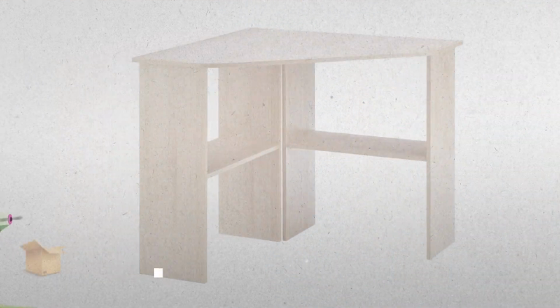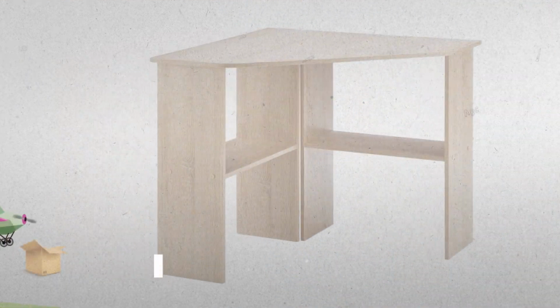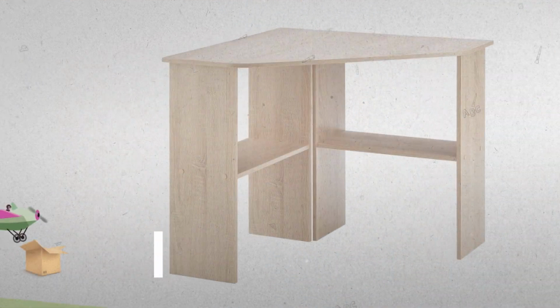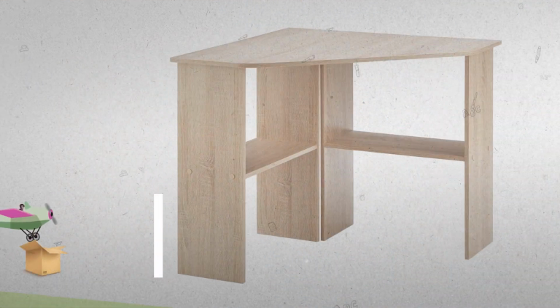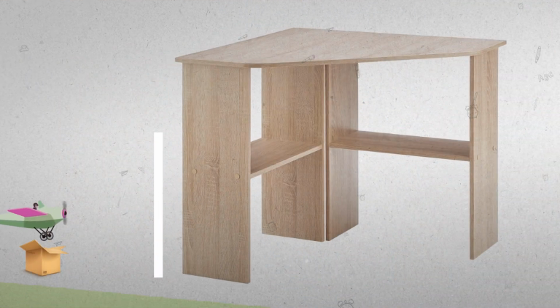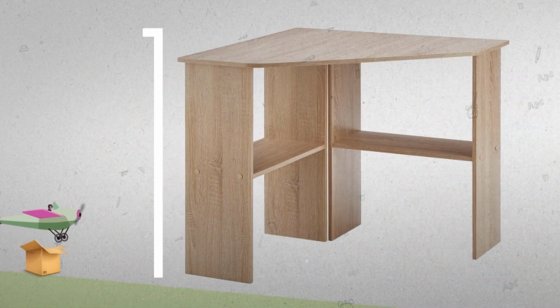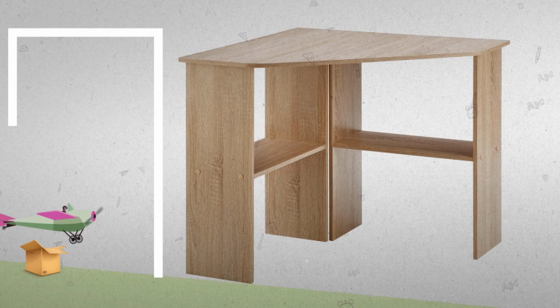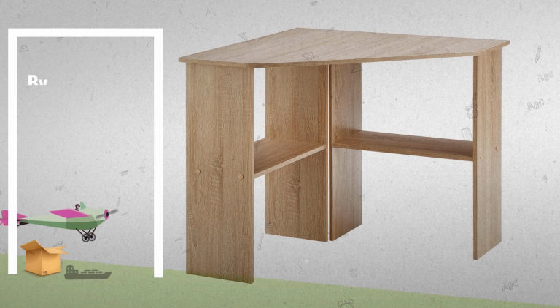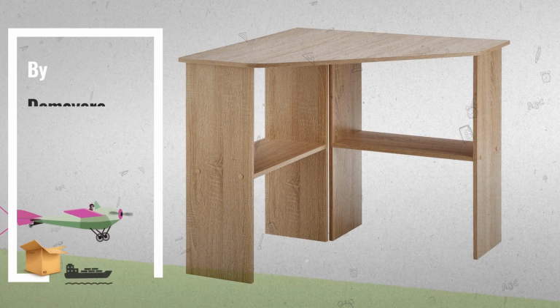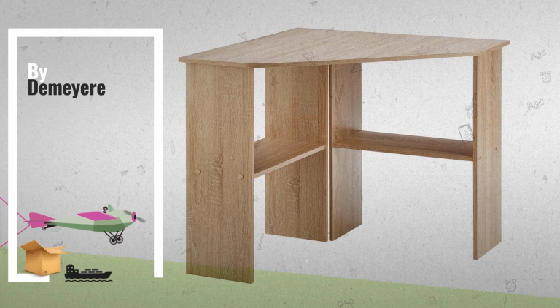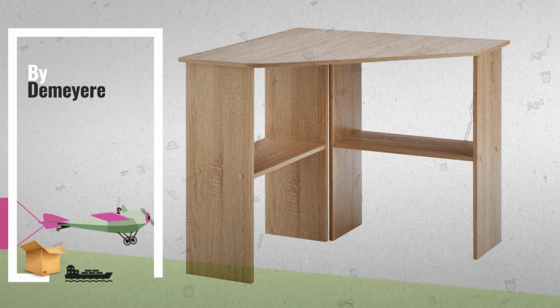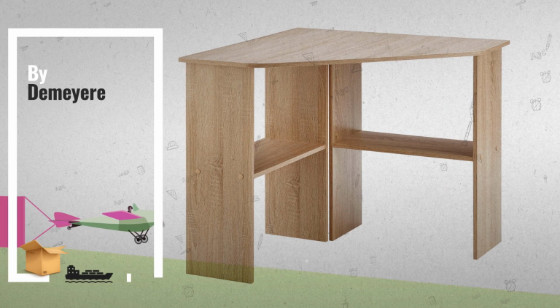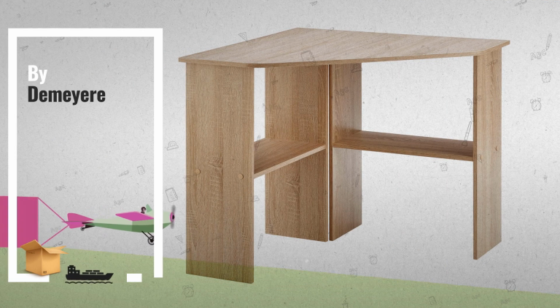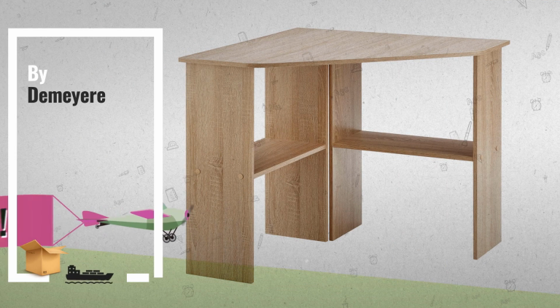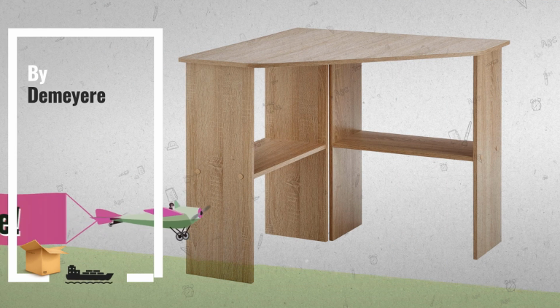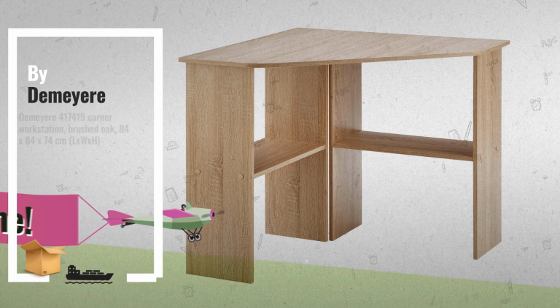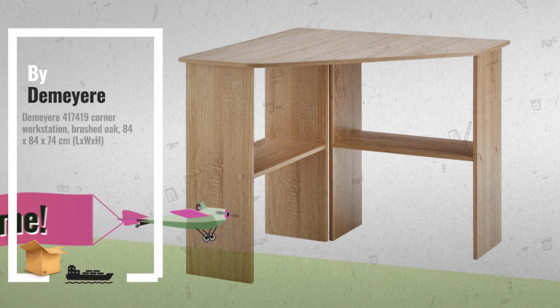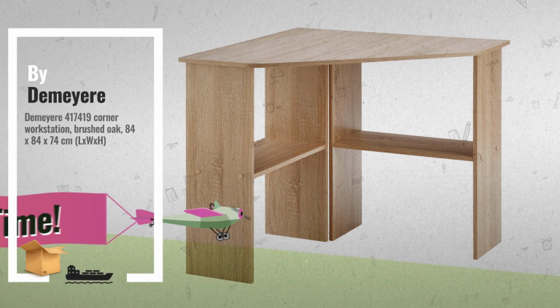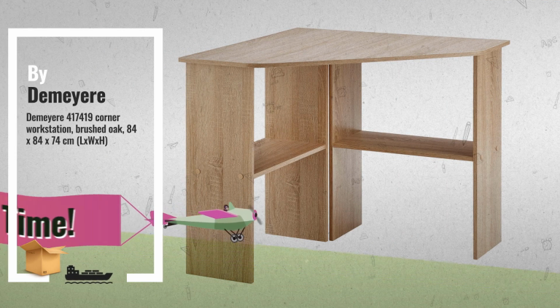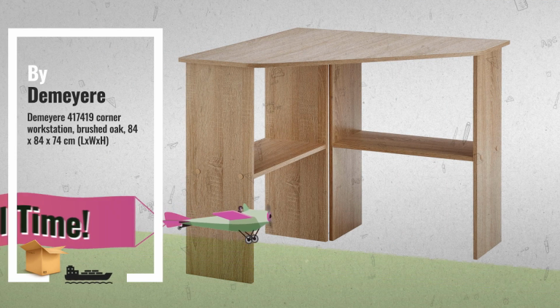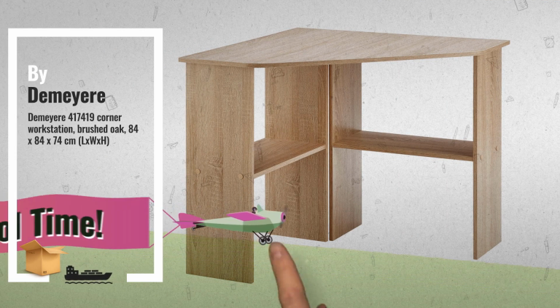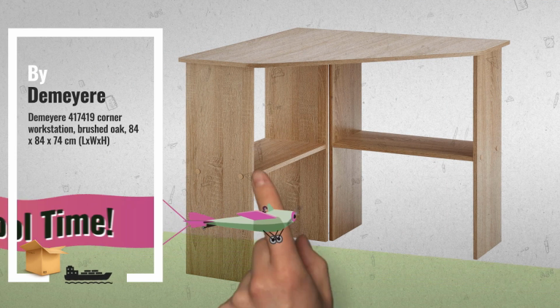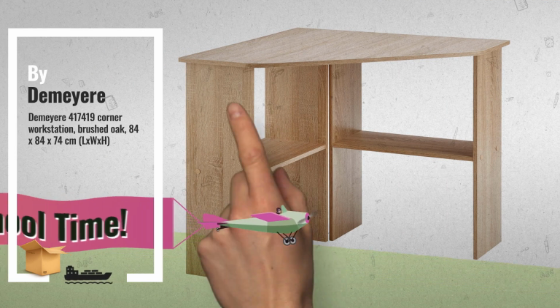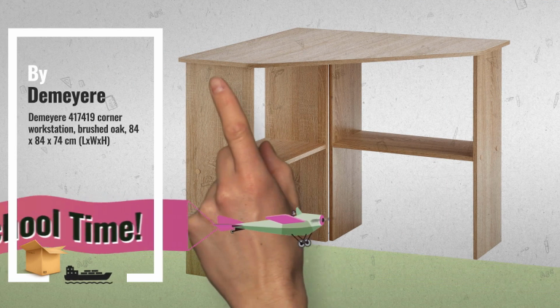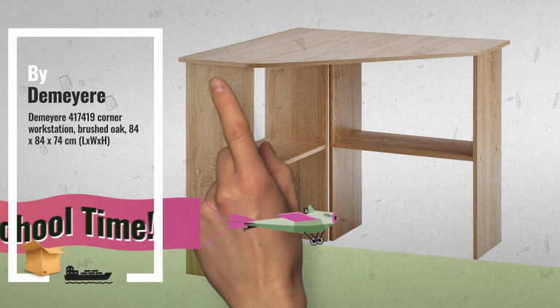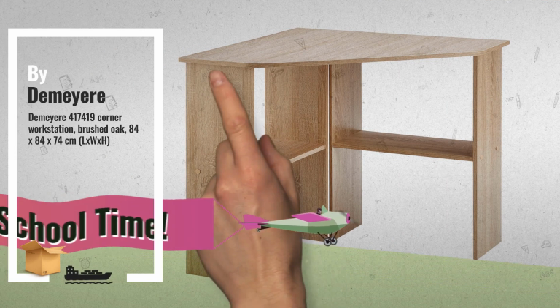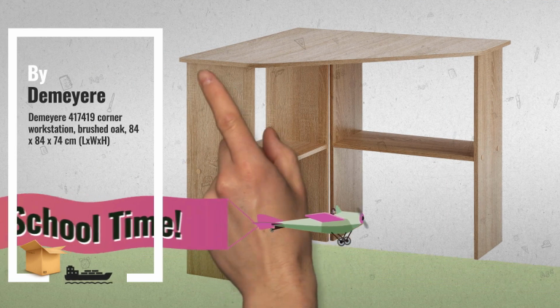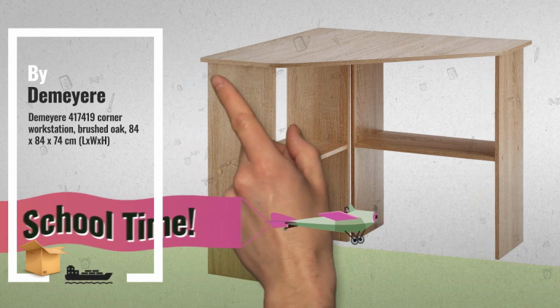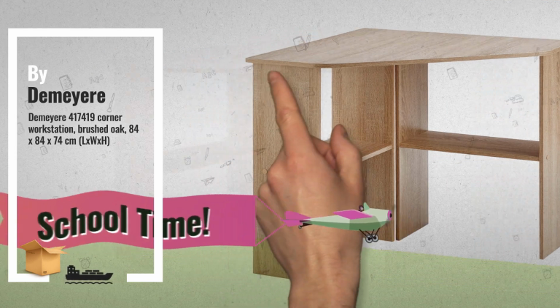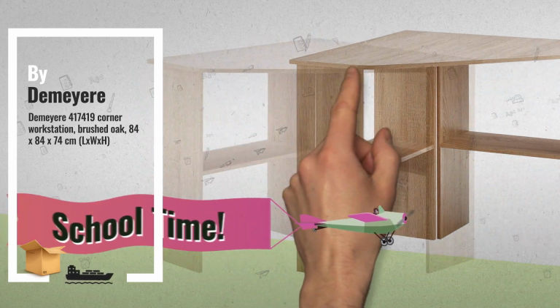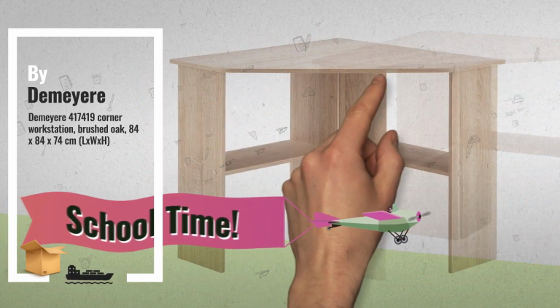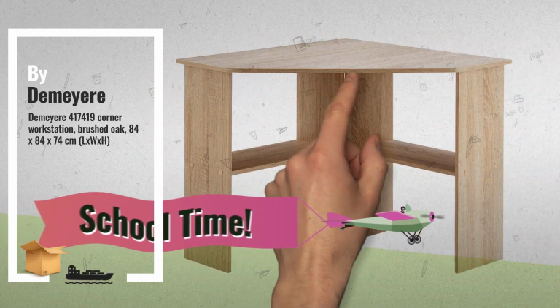Number 2, by Demoyere. For more info click the banner below.